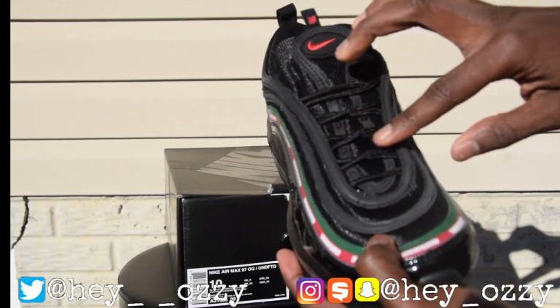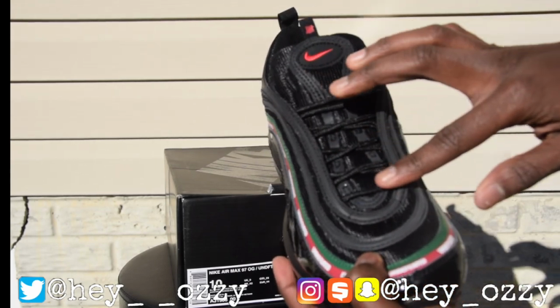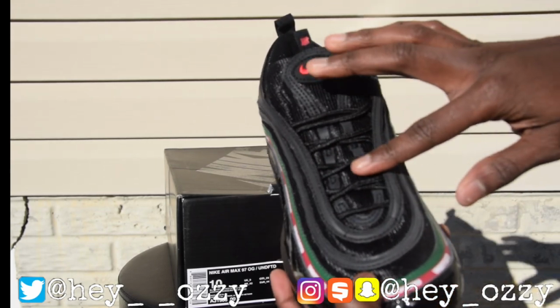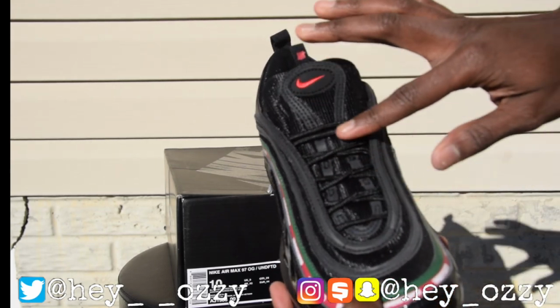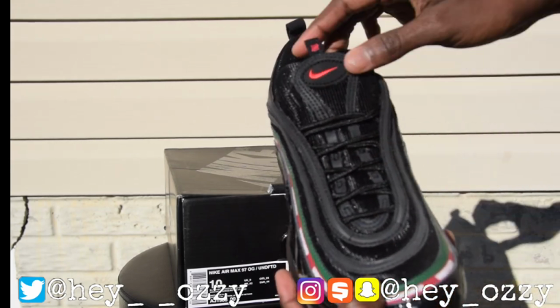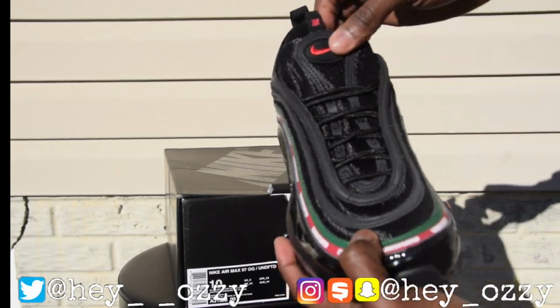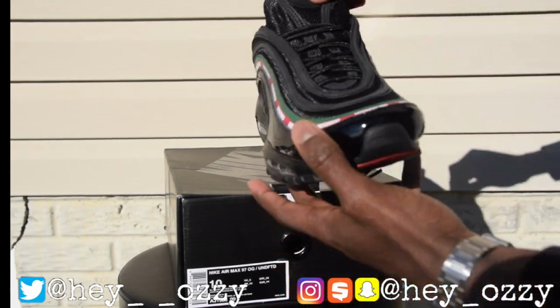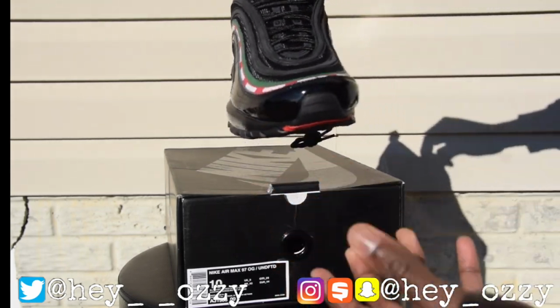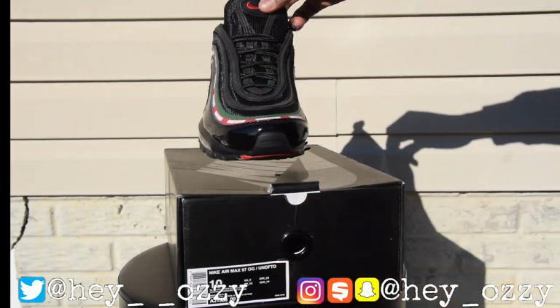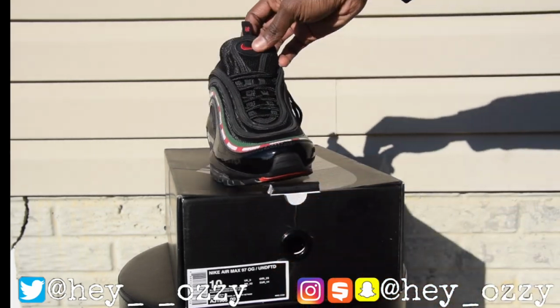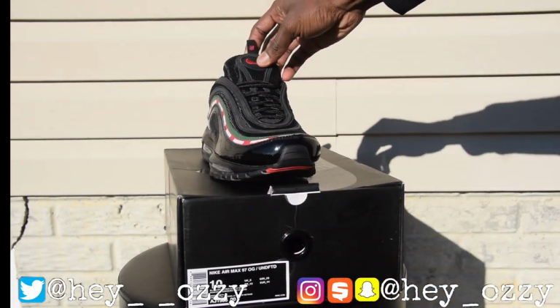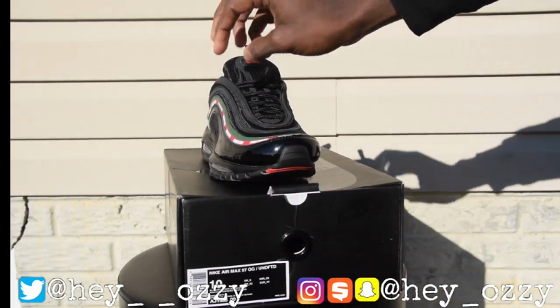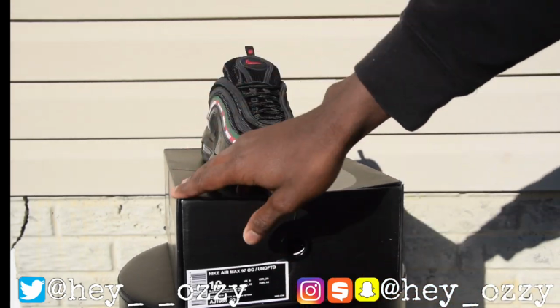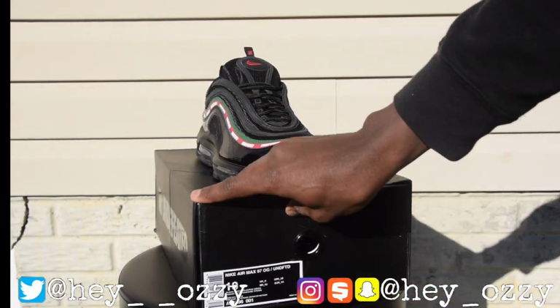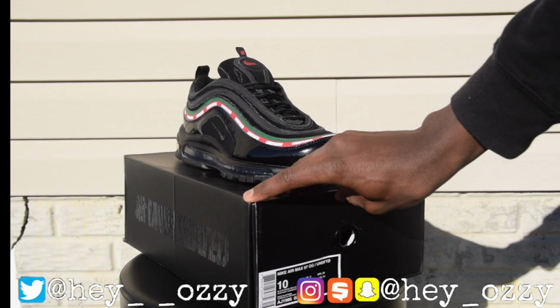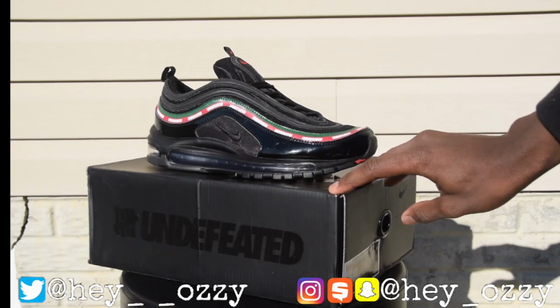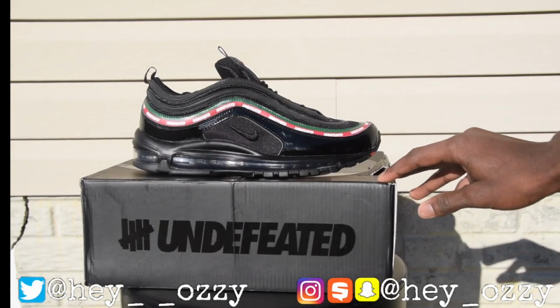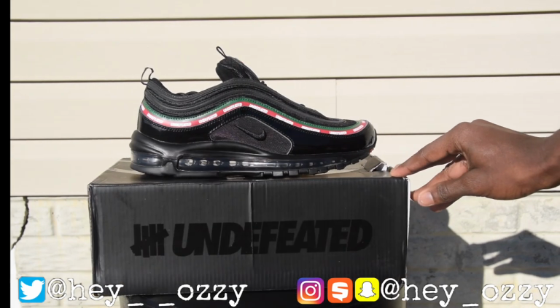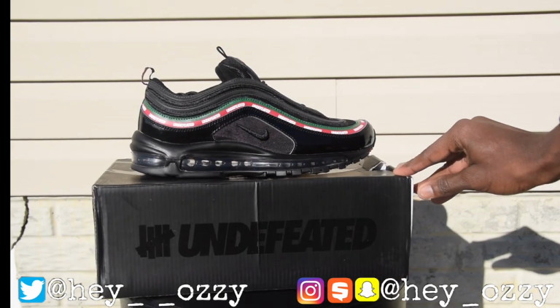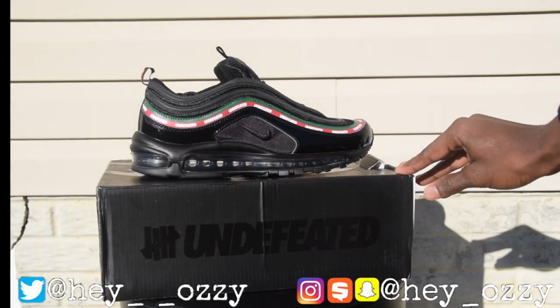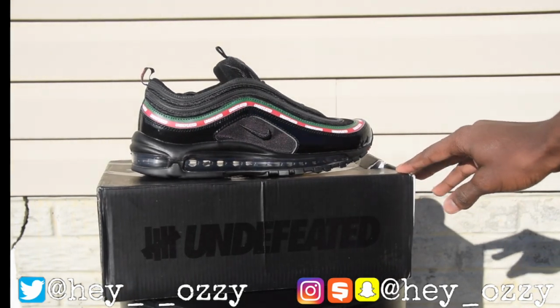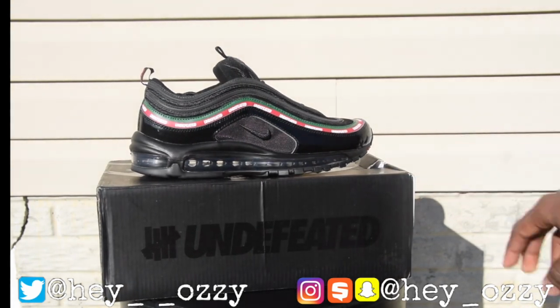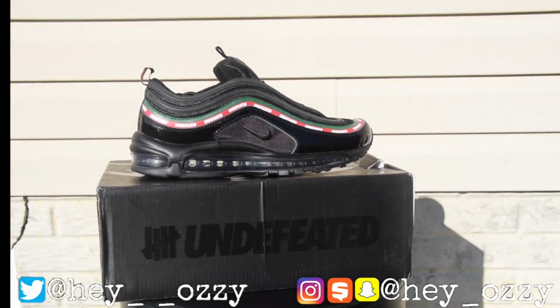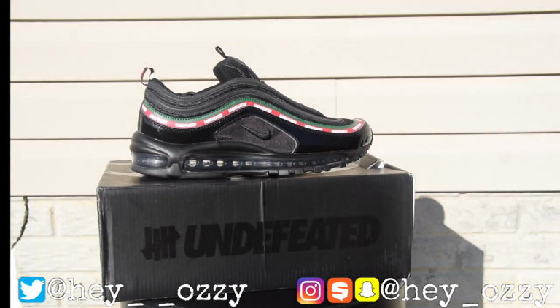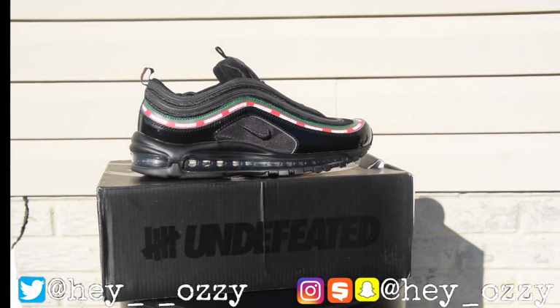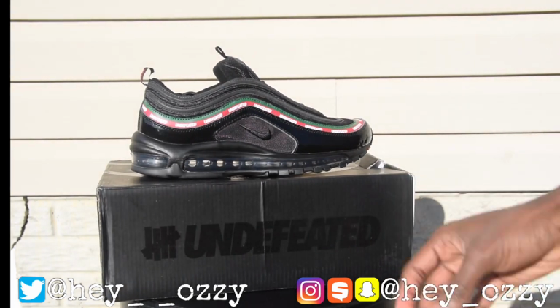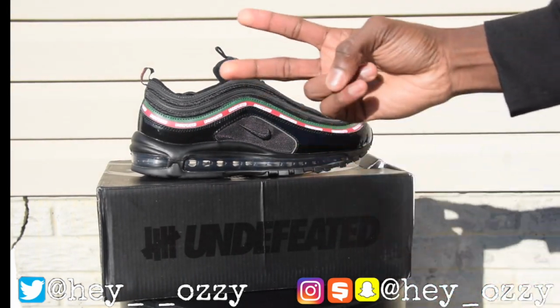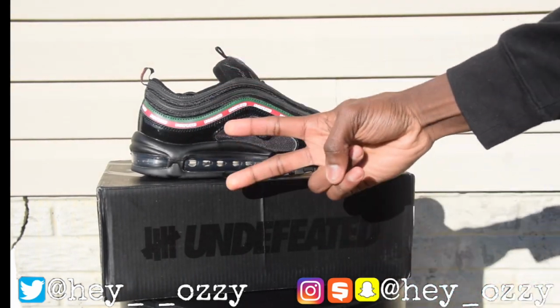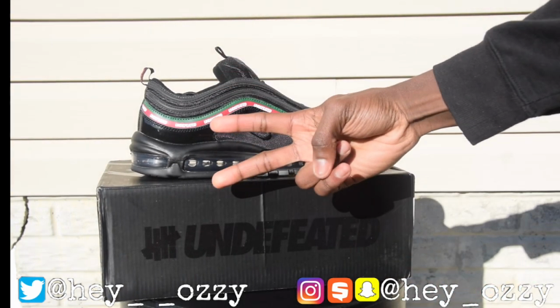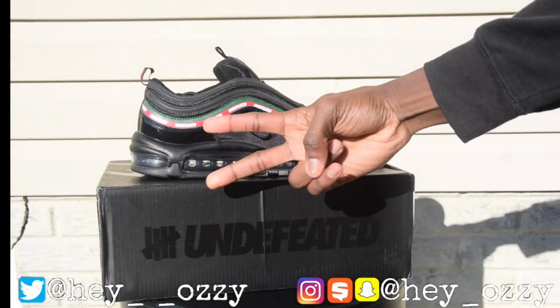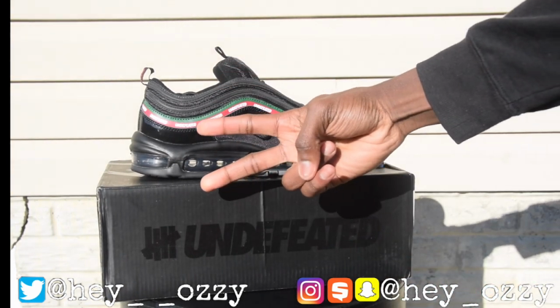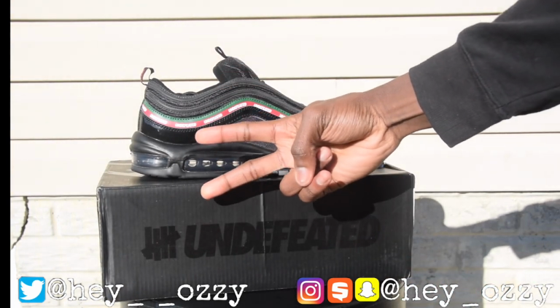As you can see, it has these thin rope laces on the shoe. Here's a quick look at the box, and I'm out.